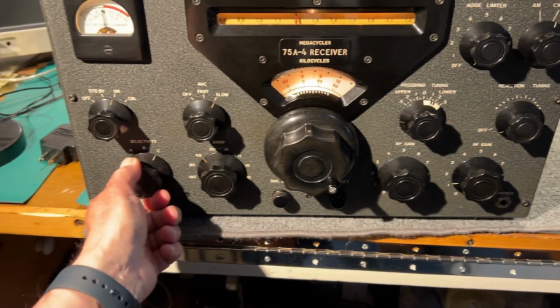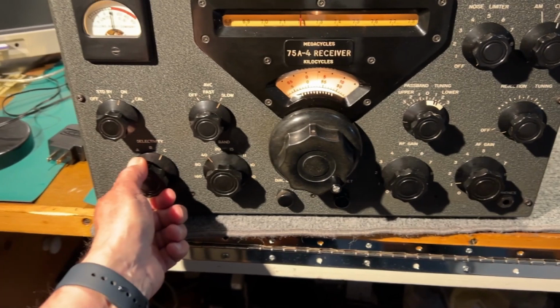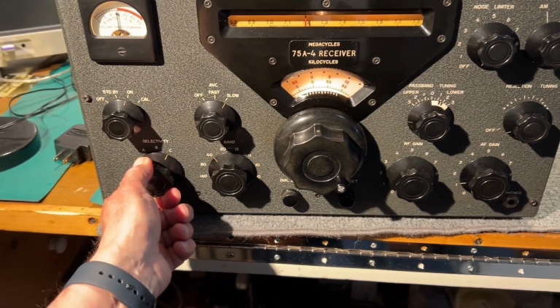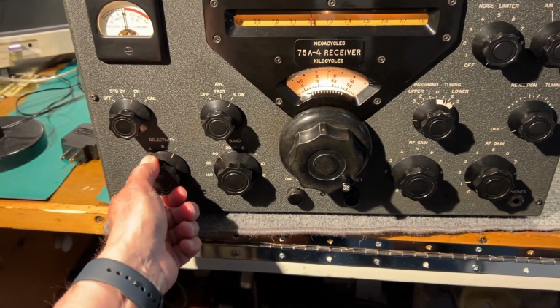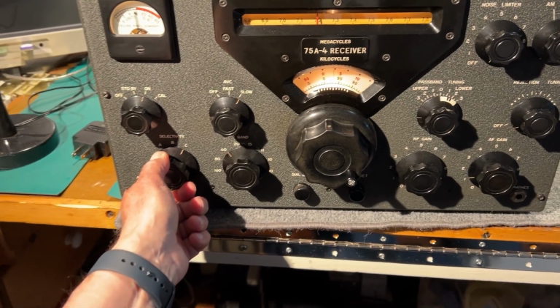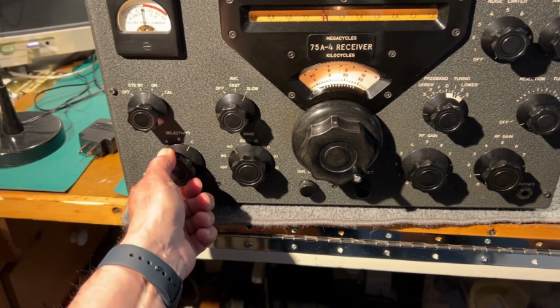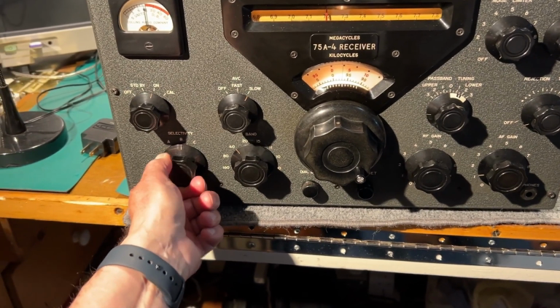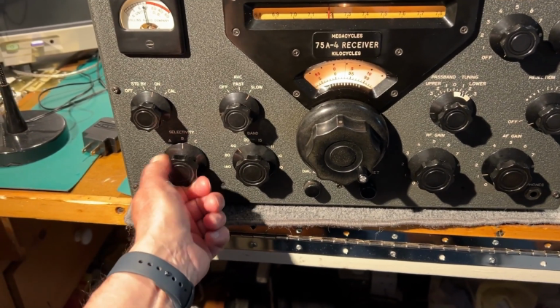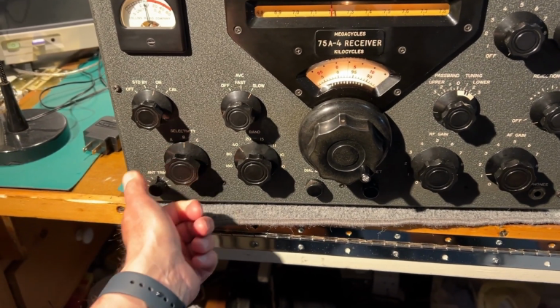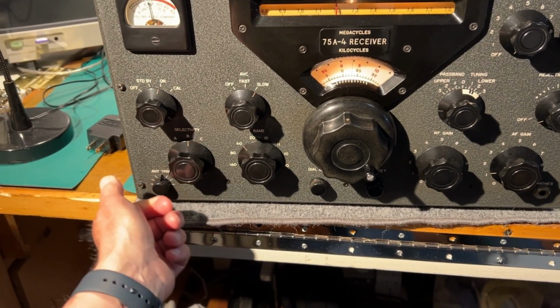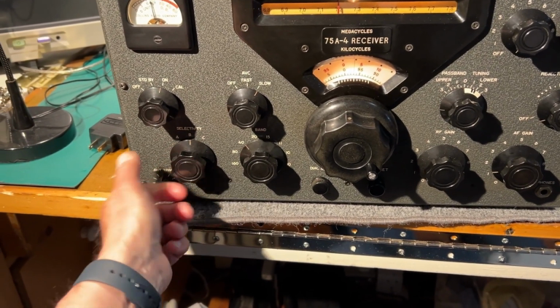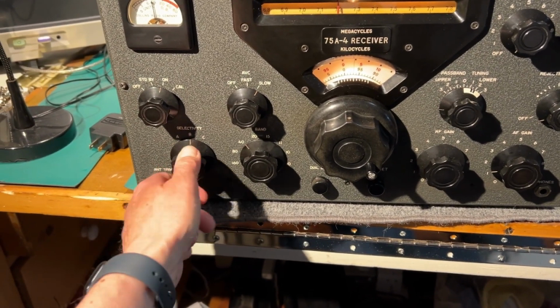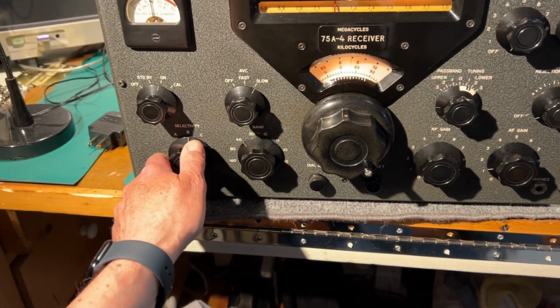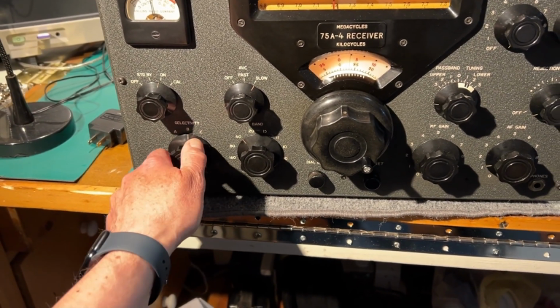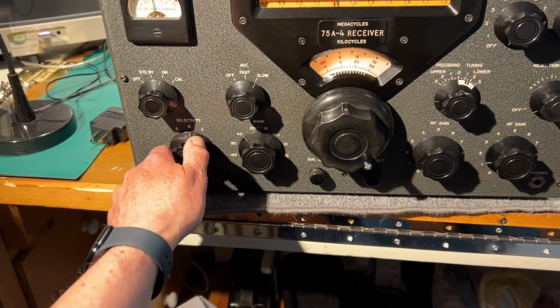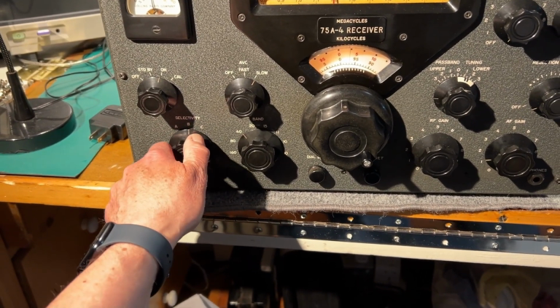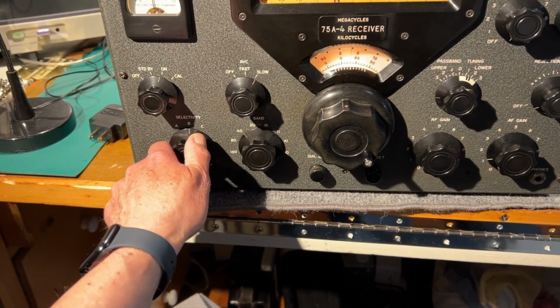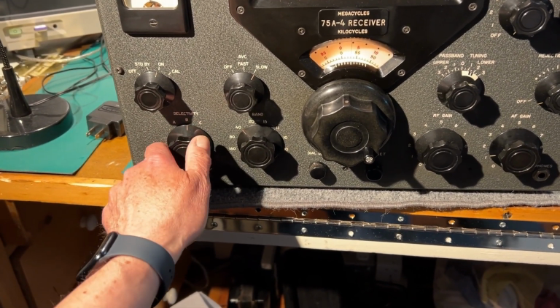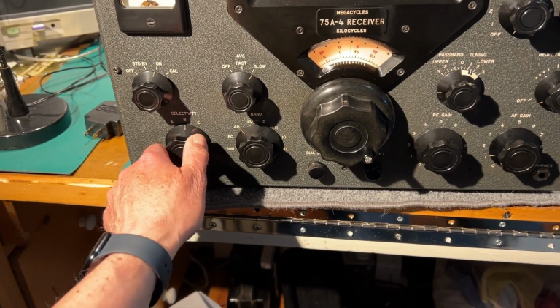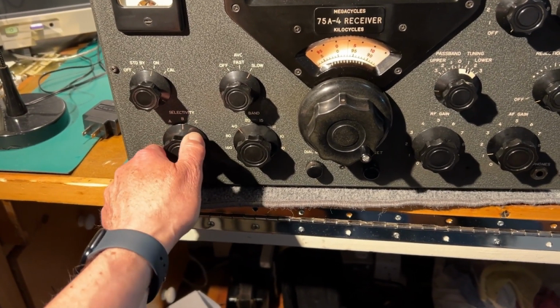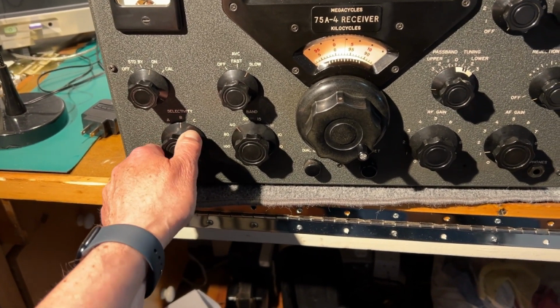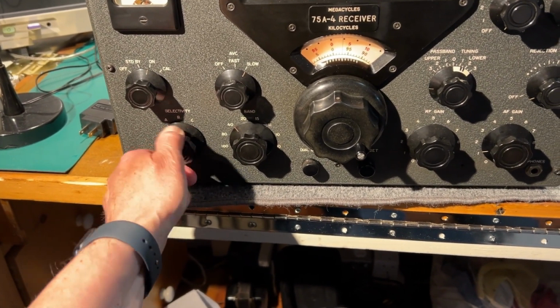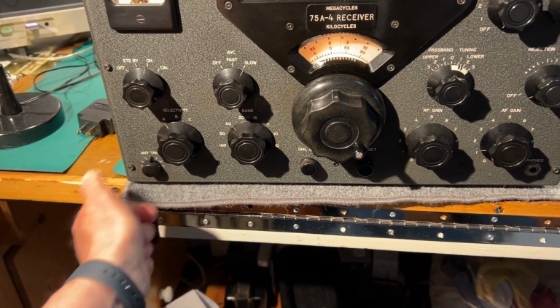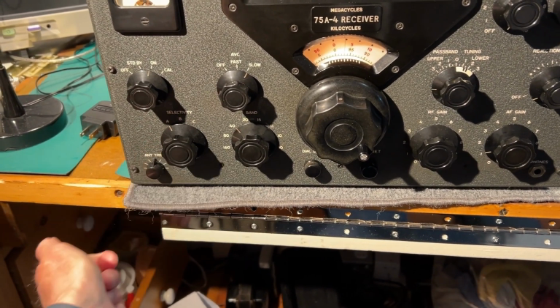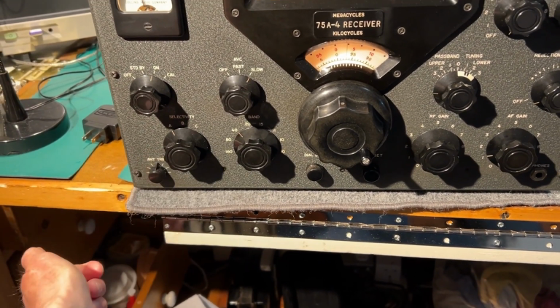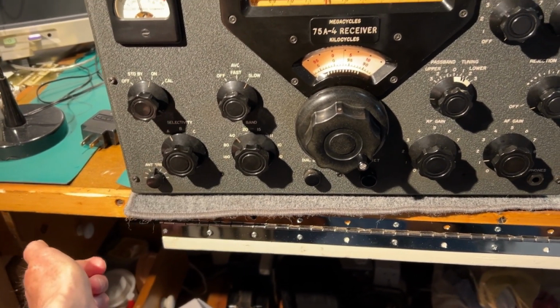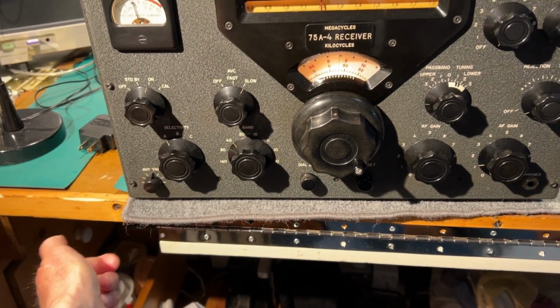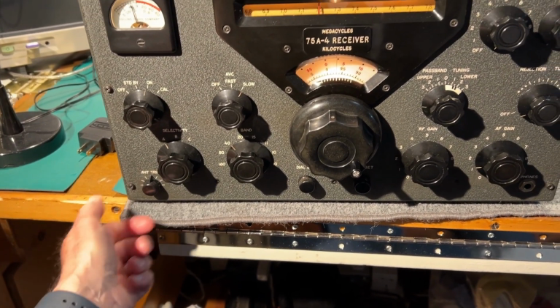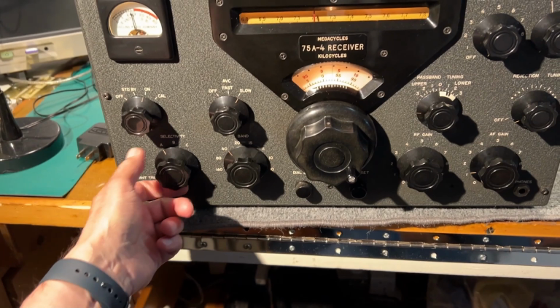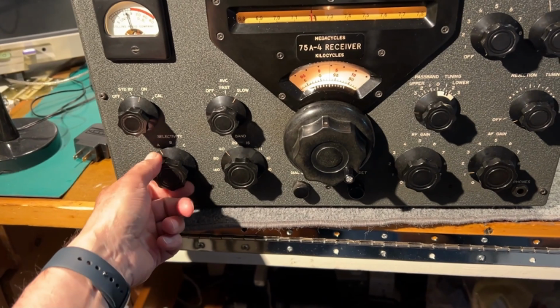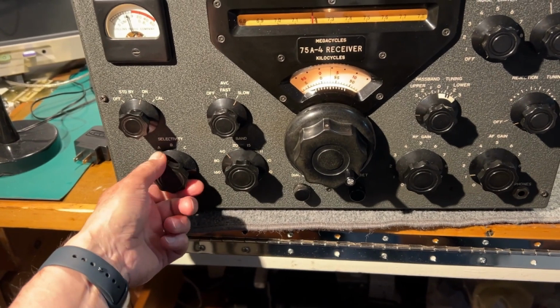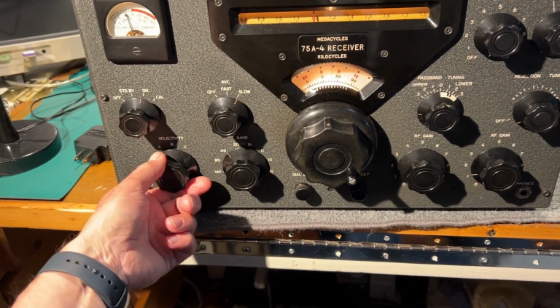Demonstrating the filters: the 6kHz filter, the 2.1kHz filter, and the 500Hz filter.